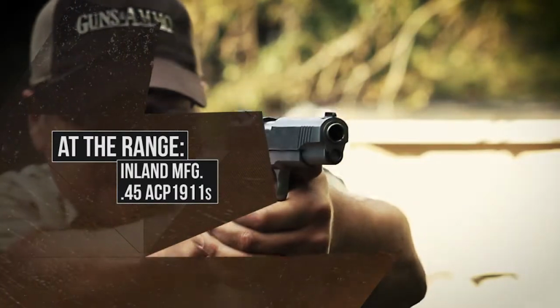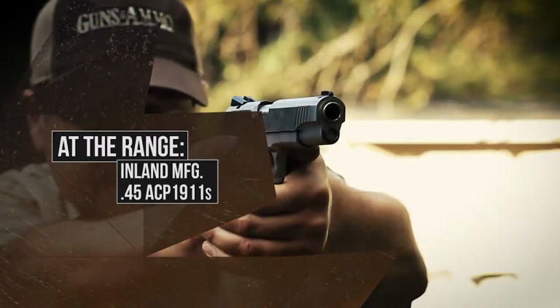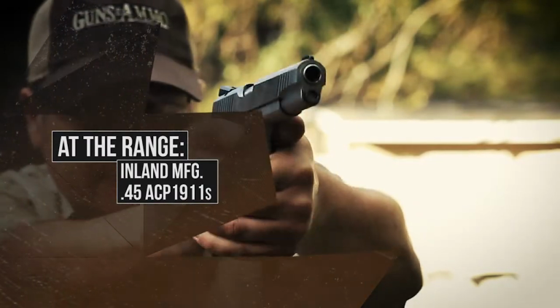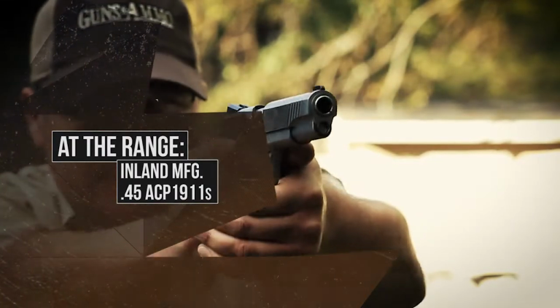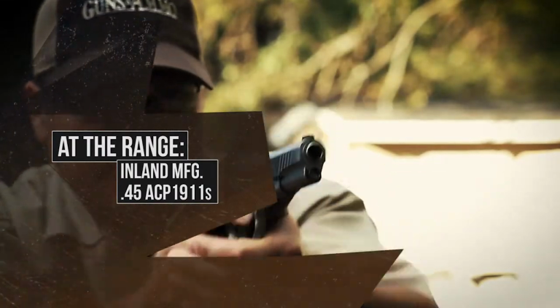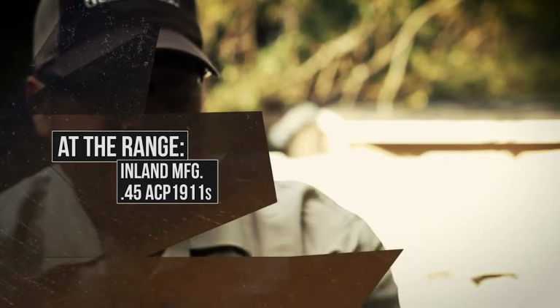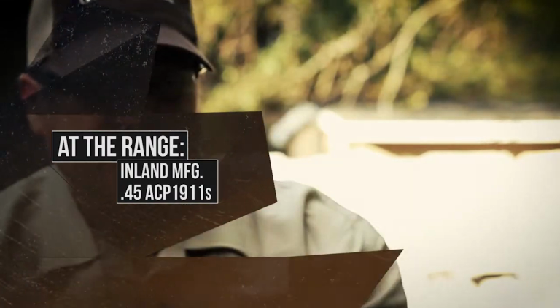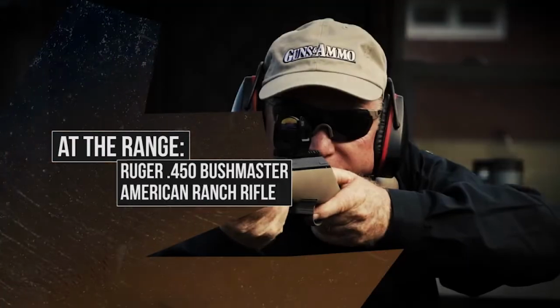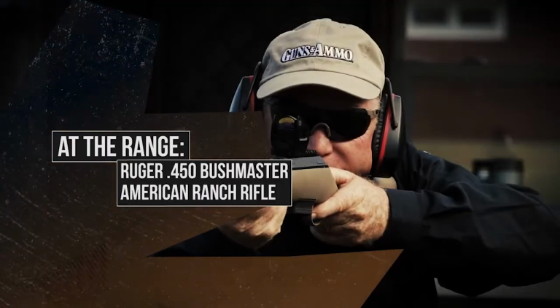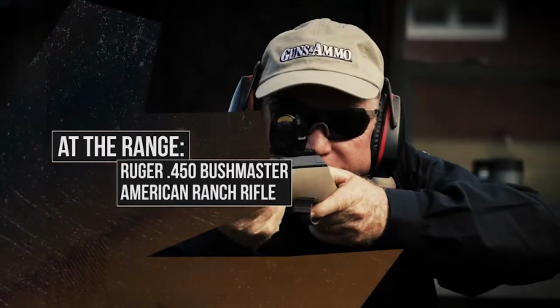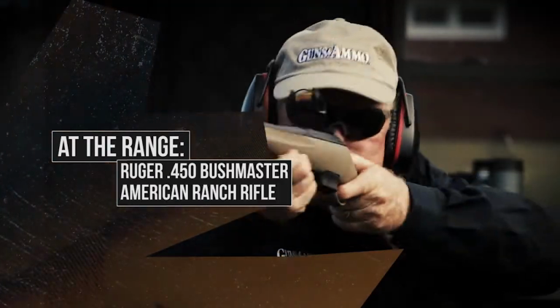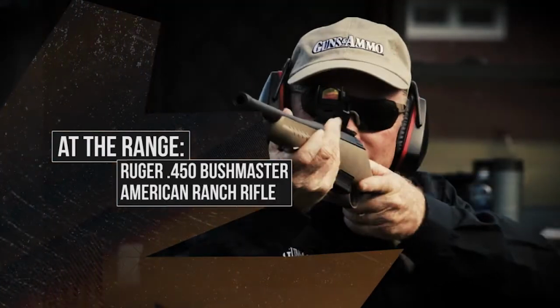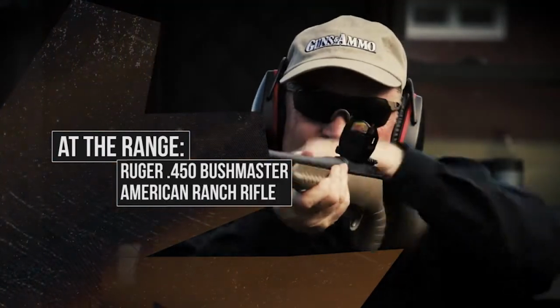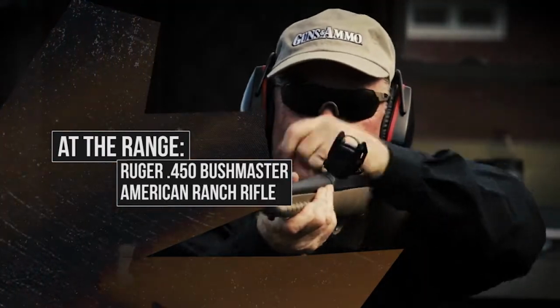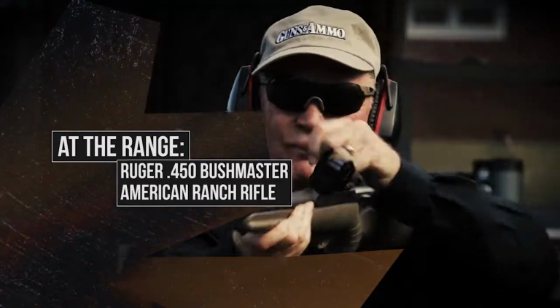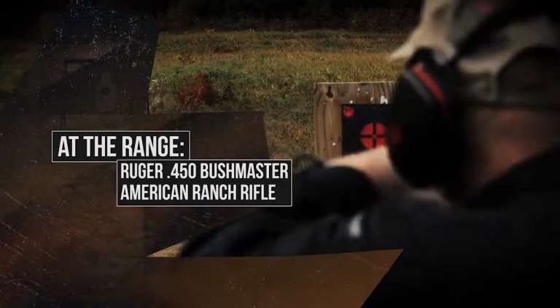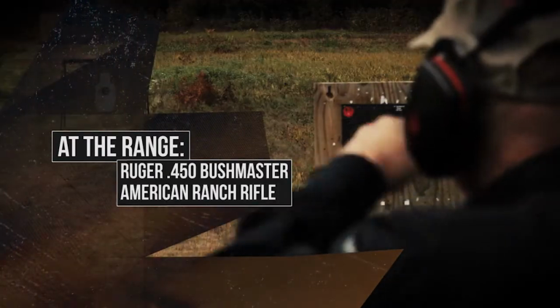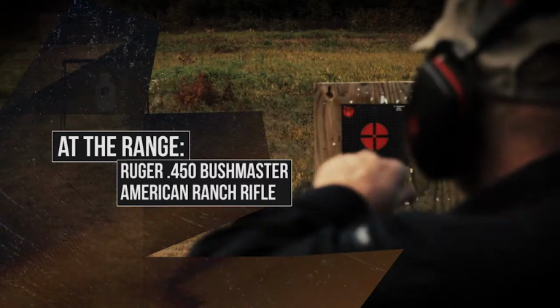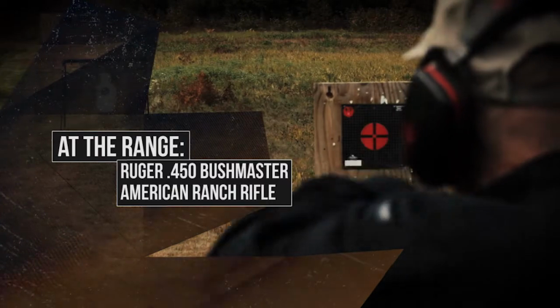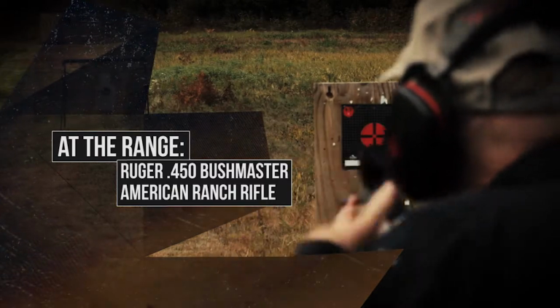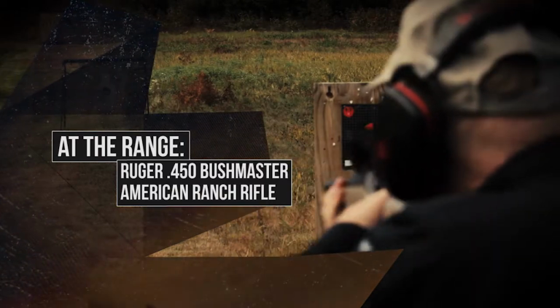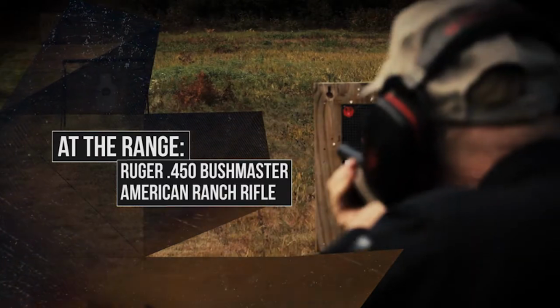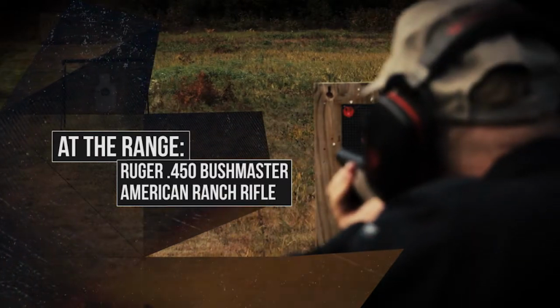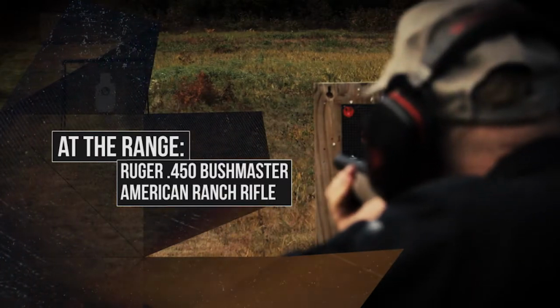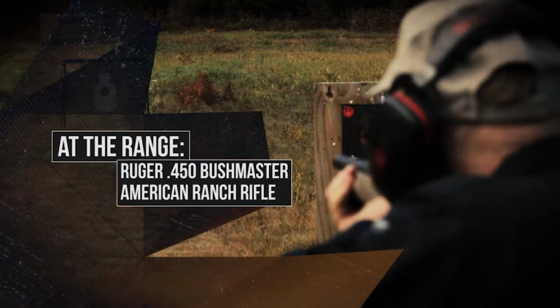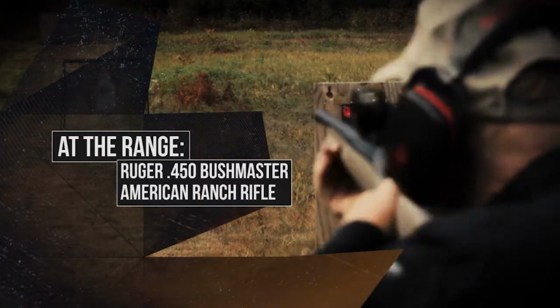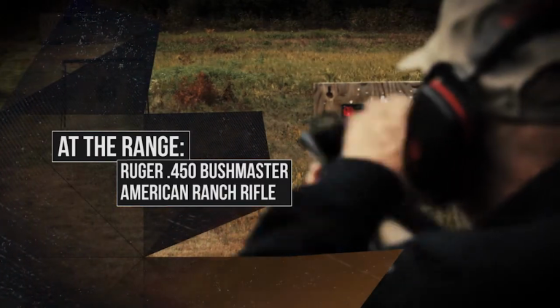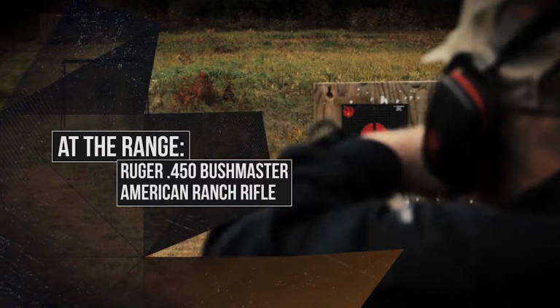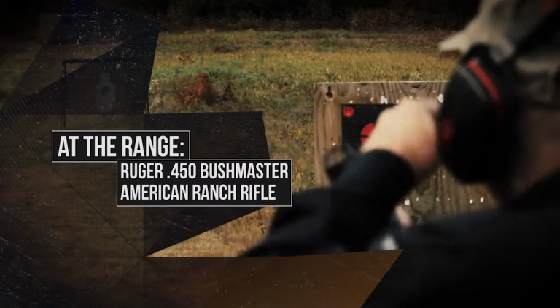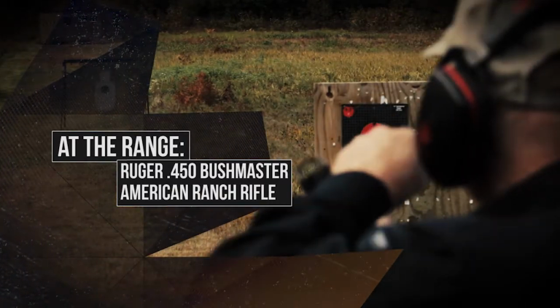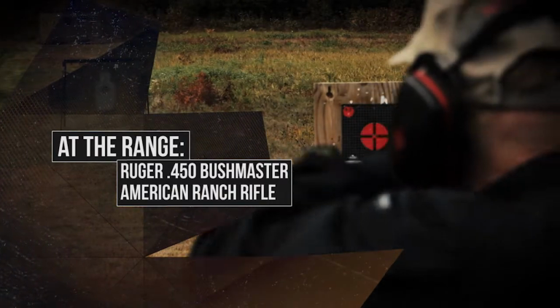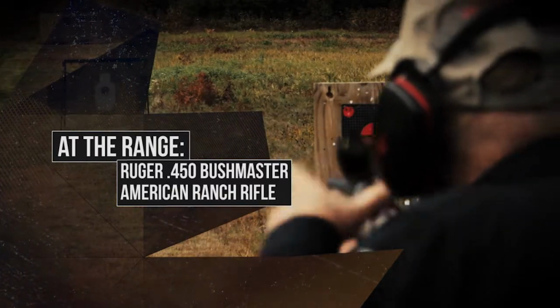And also at the range, man, did I have fun with that Ruger American in 450 Bushmaster. What a great little brush rifle.